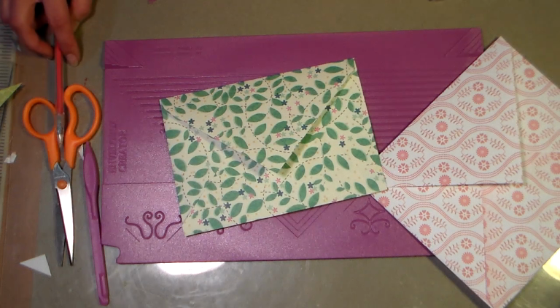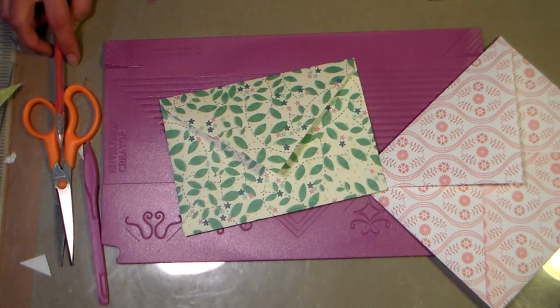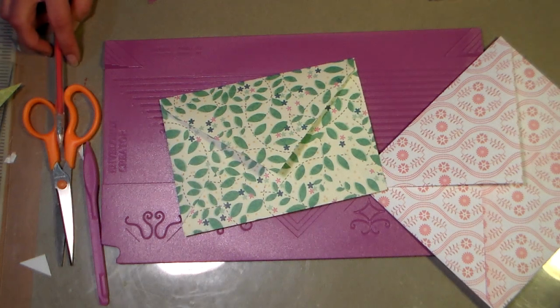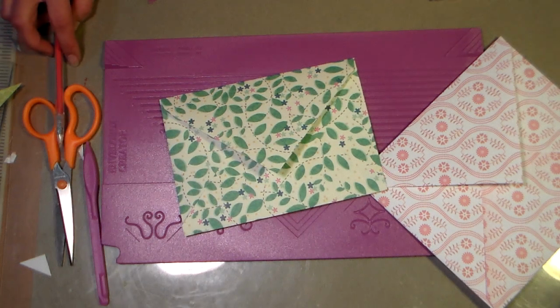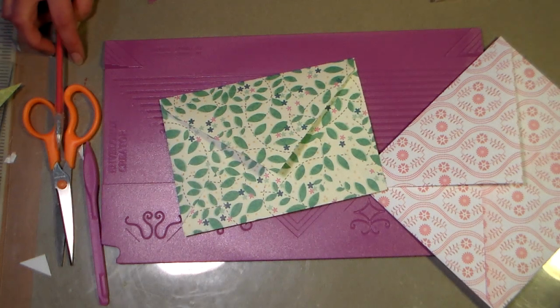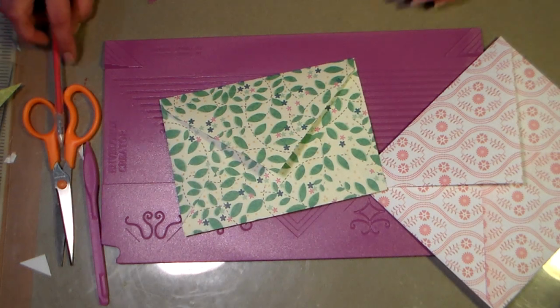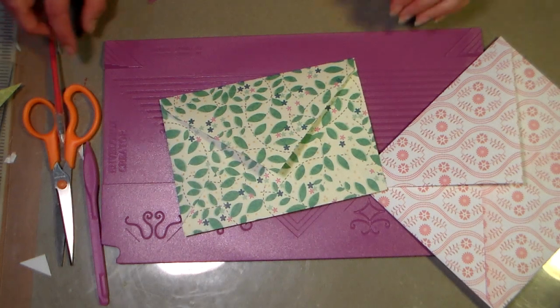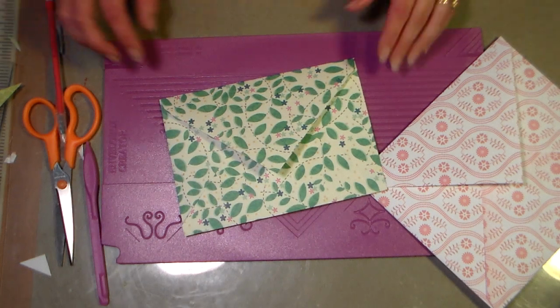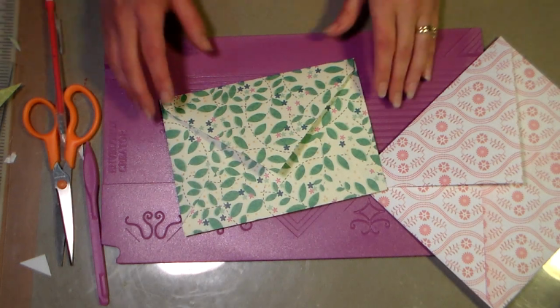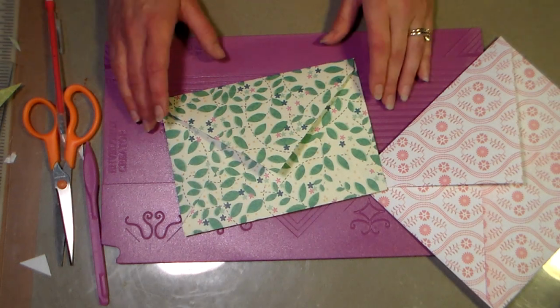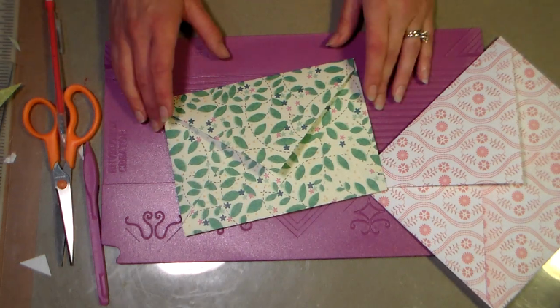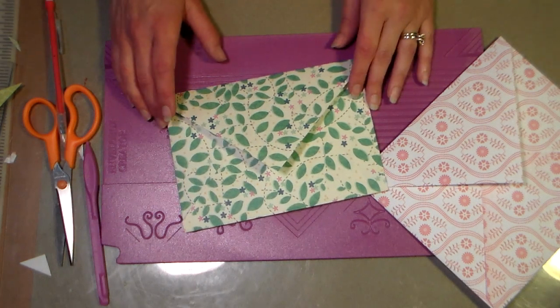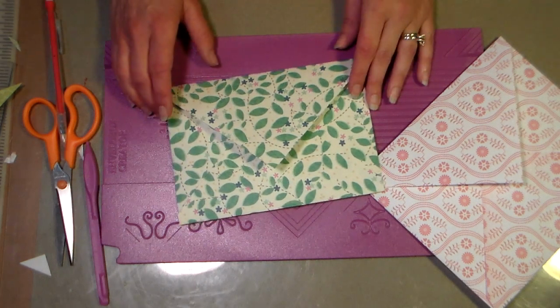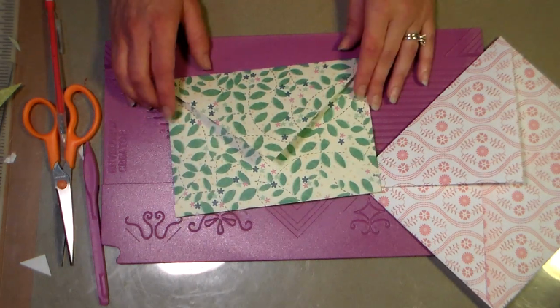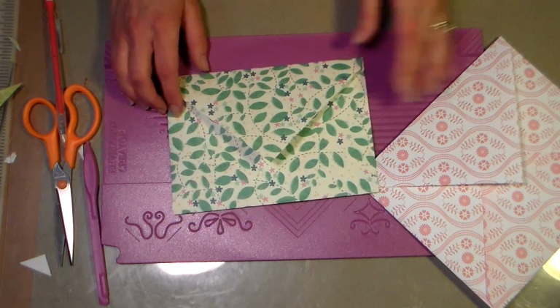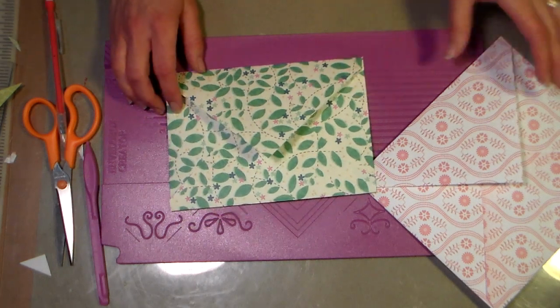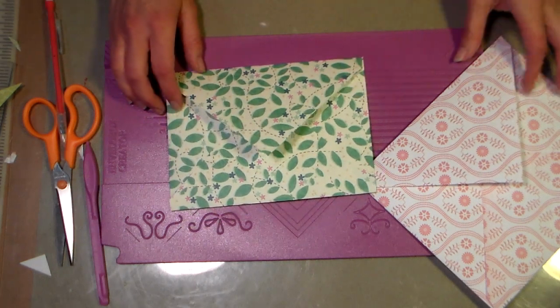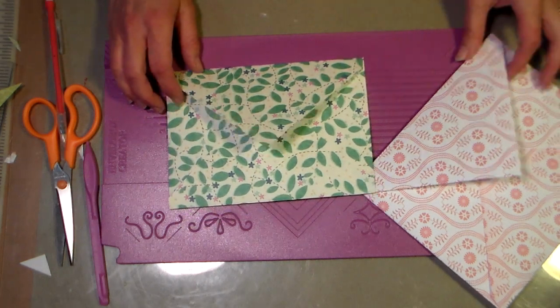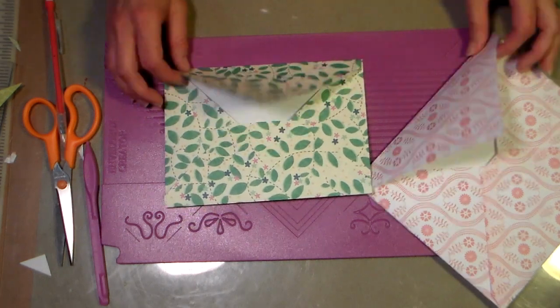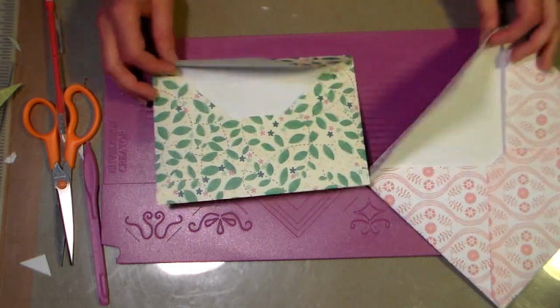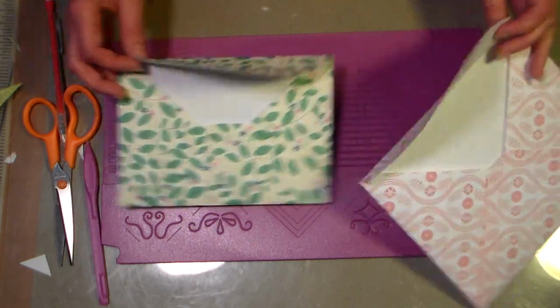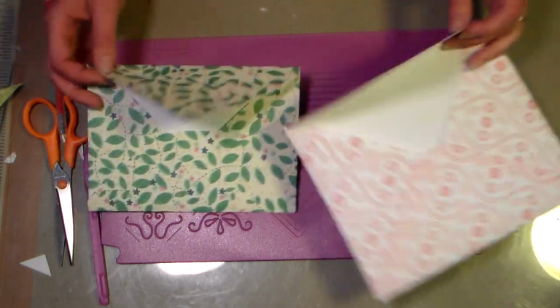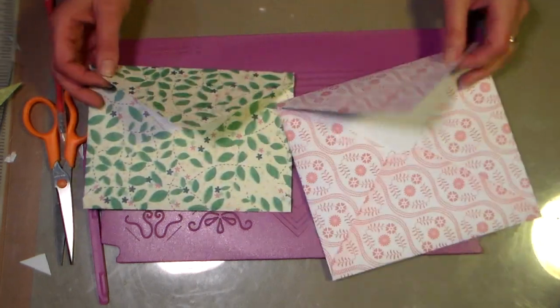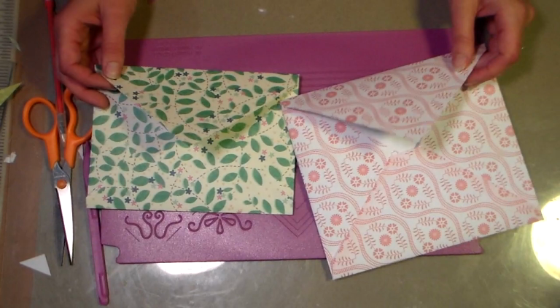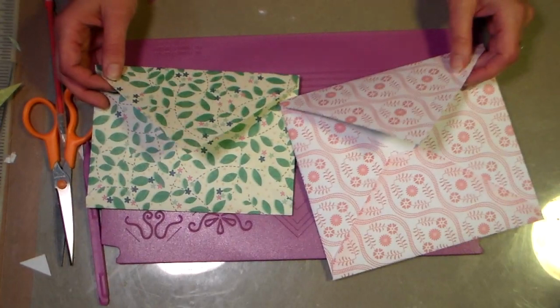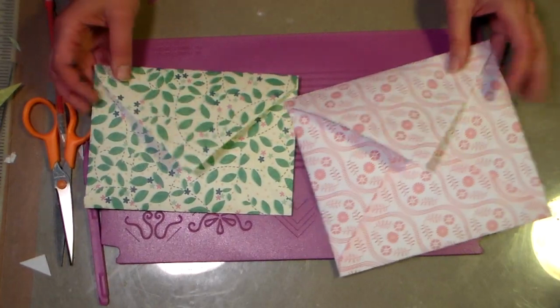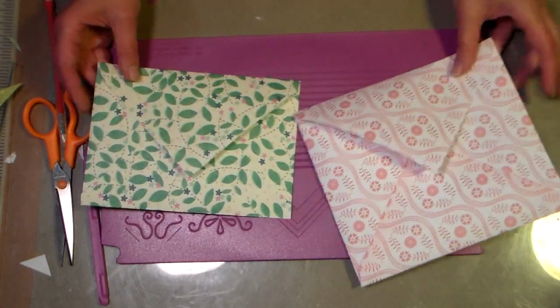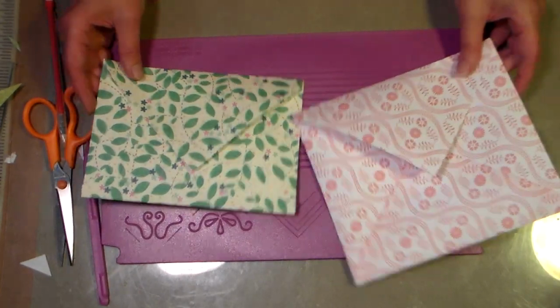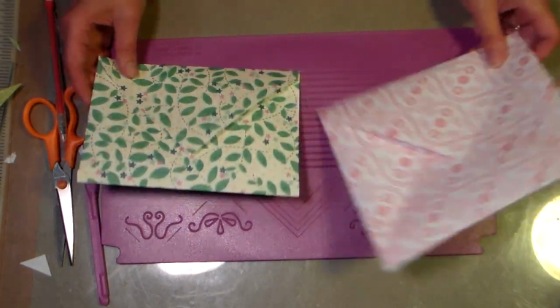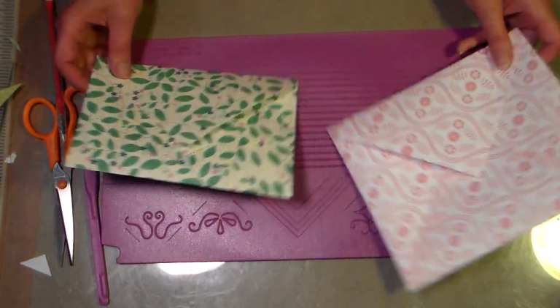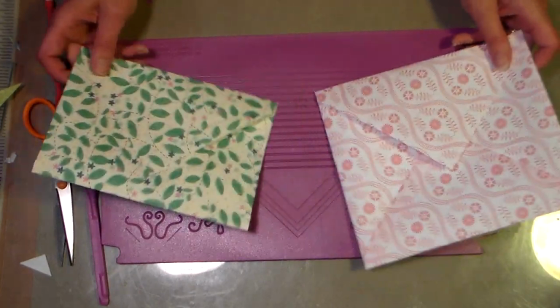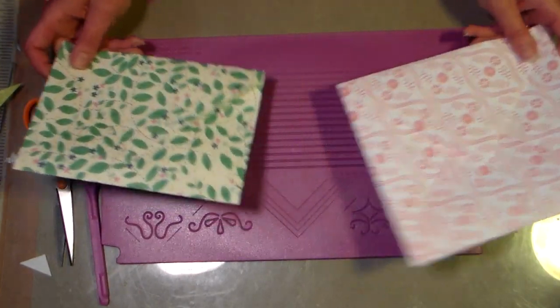Hi there, Lindsay here, The Frugal Crafter, and I've got another fun way to make envelopes for you today.